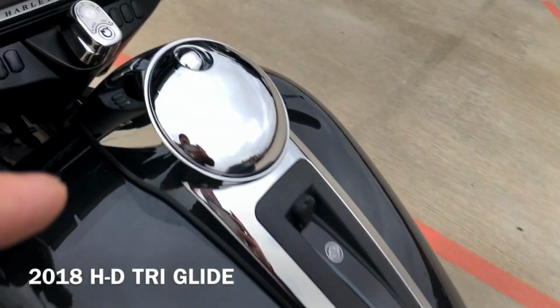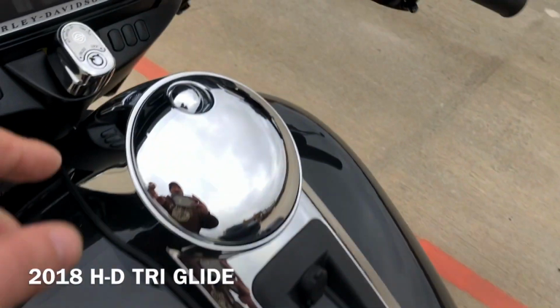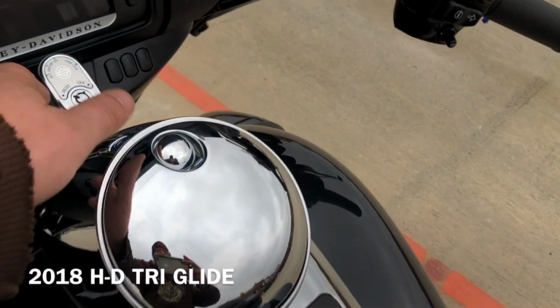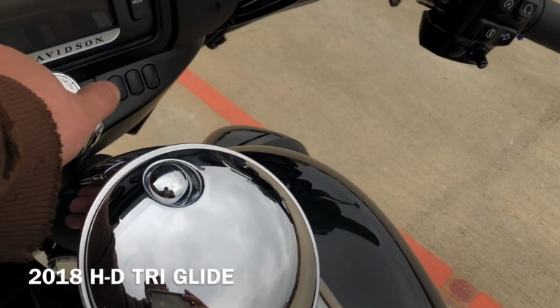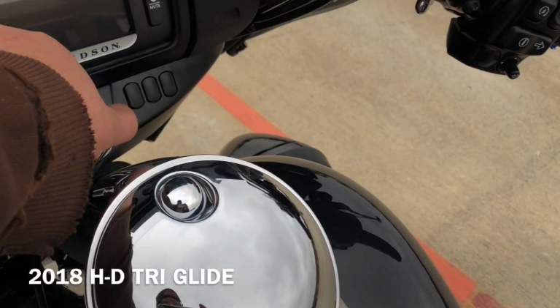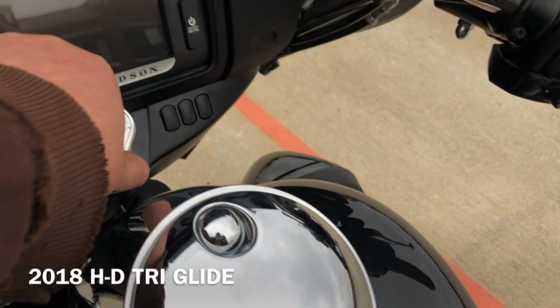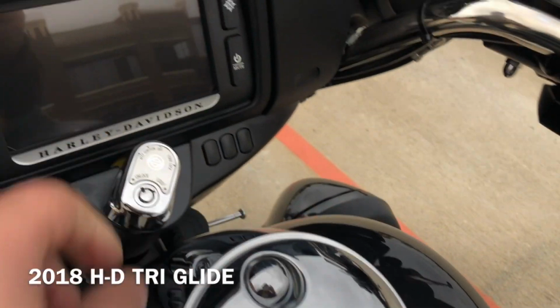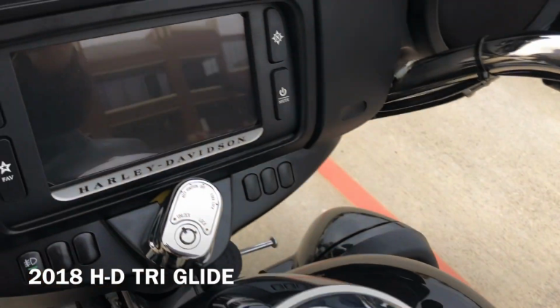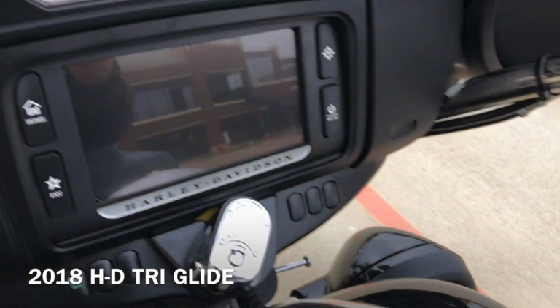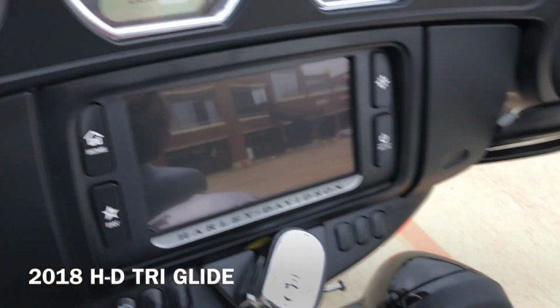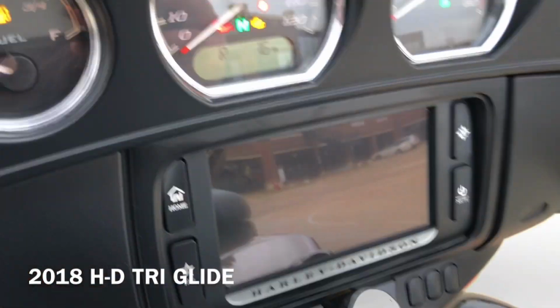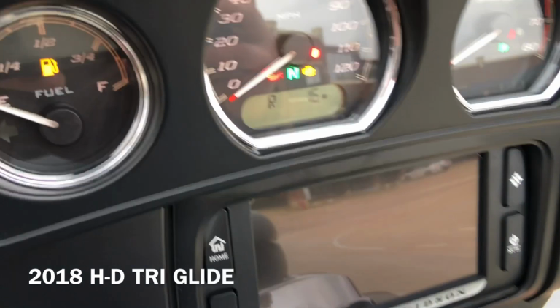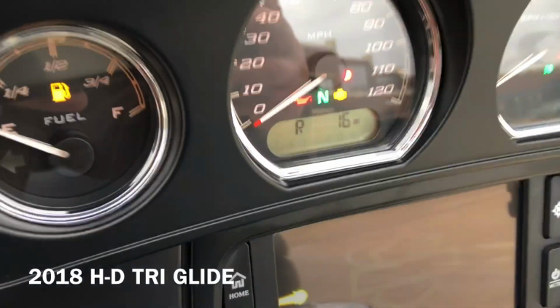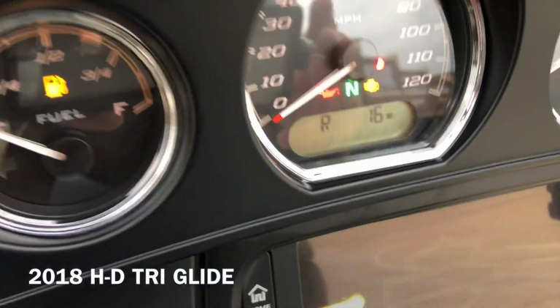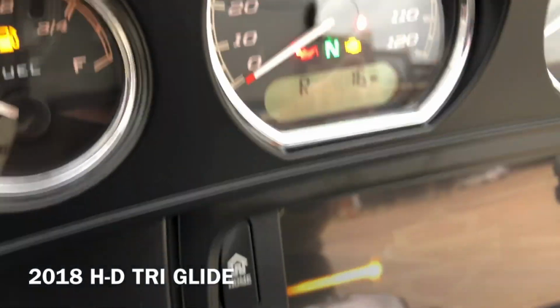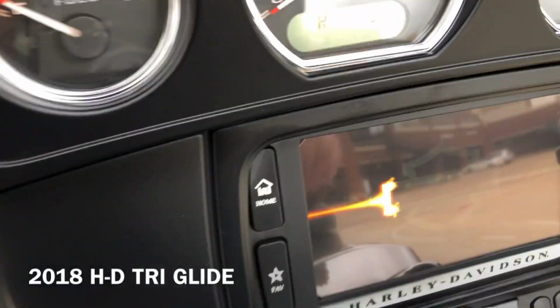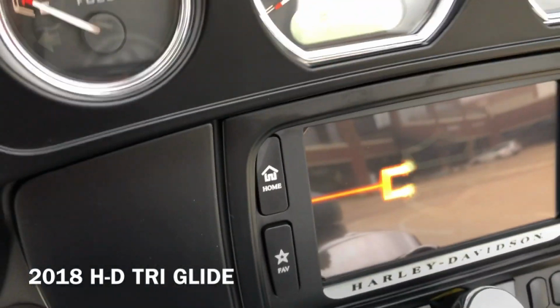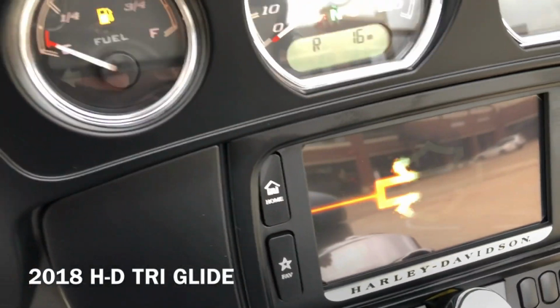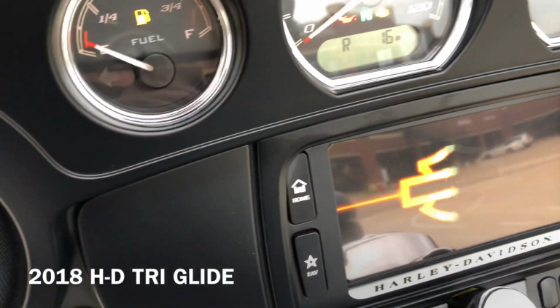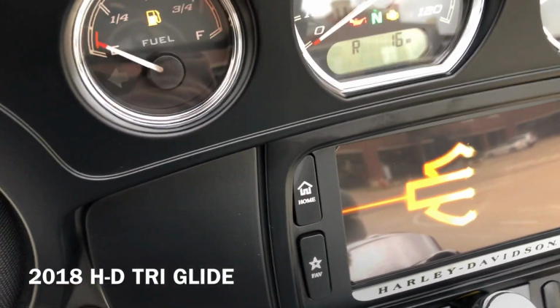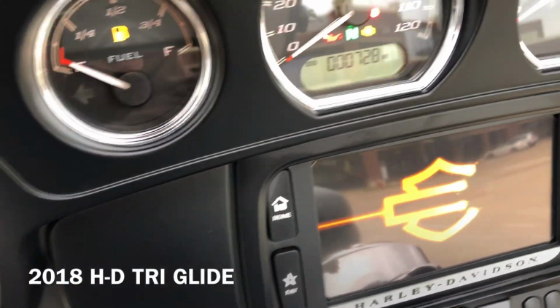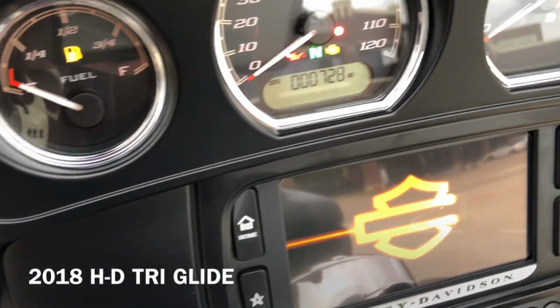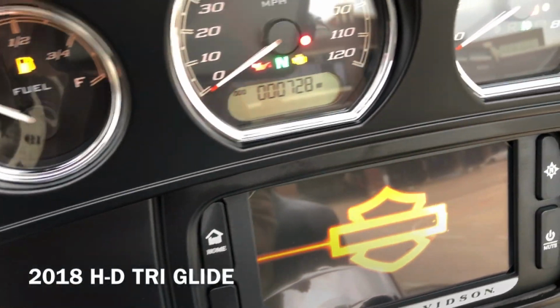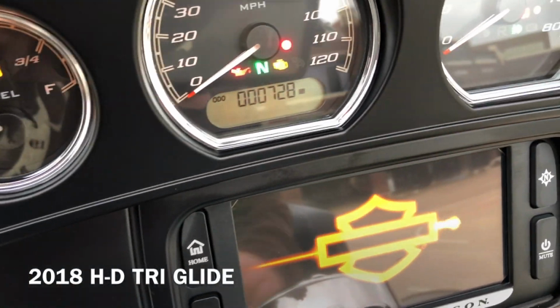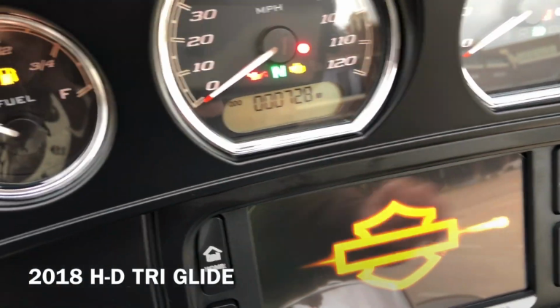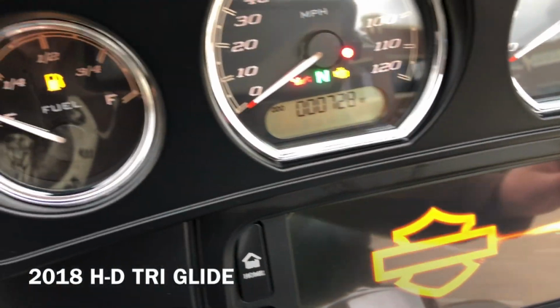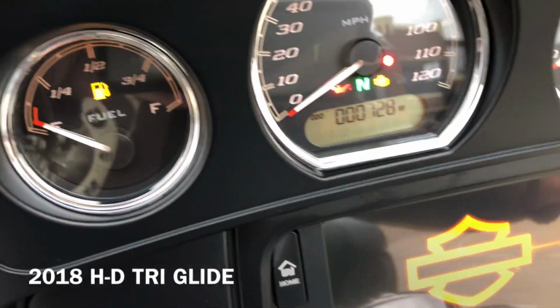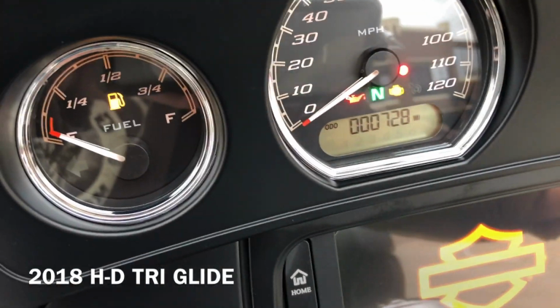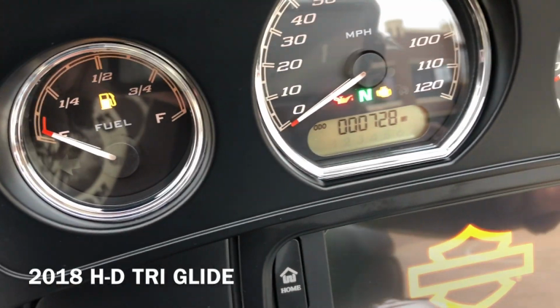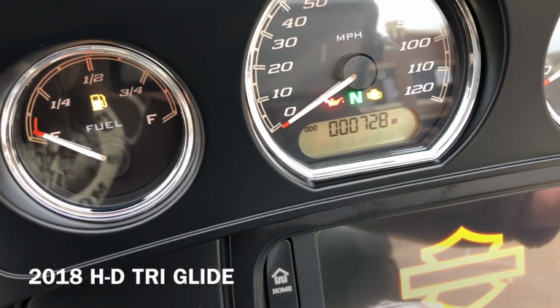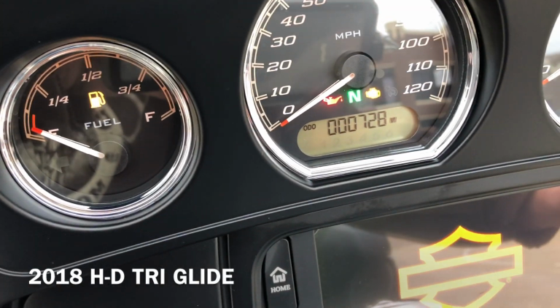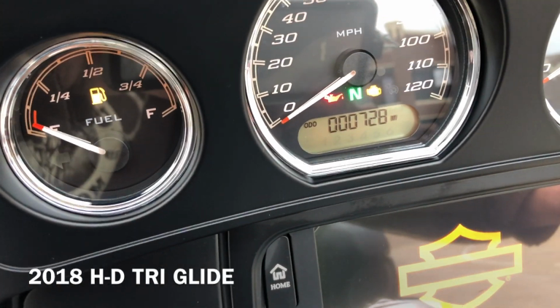The bike doesn't have too many miles on it — just 728 miles.